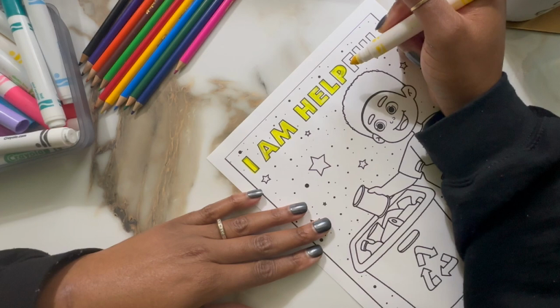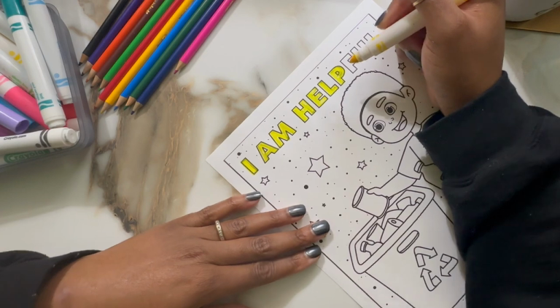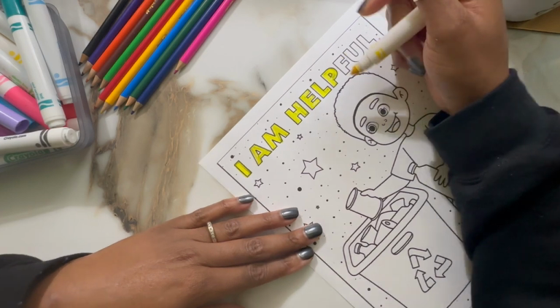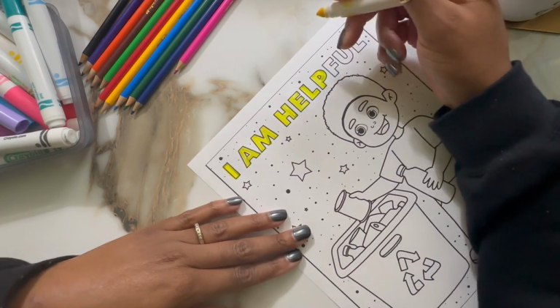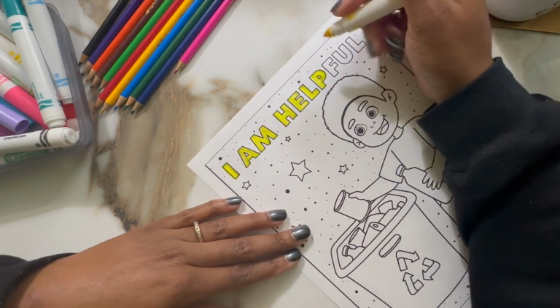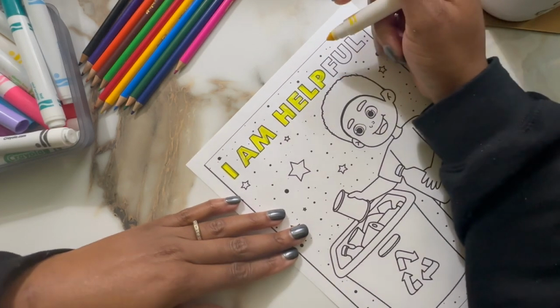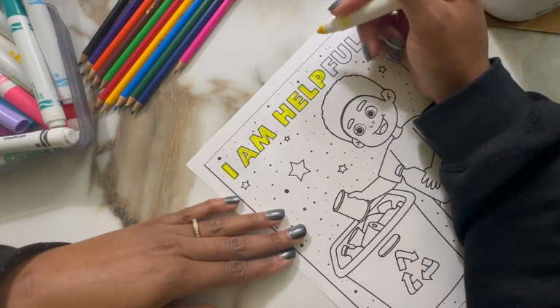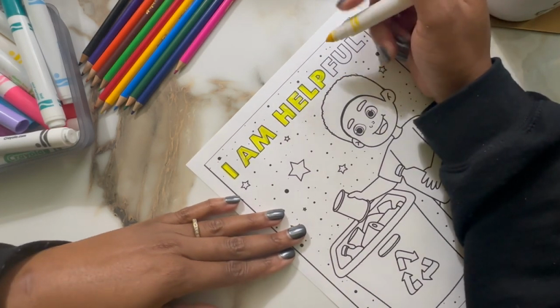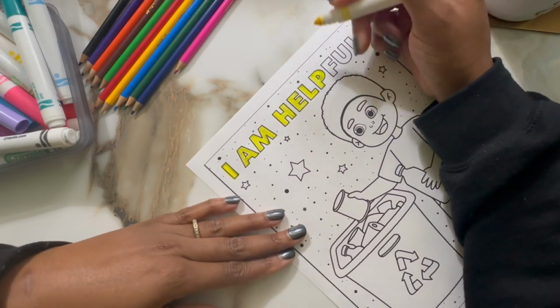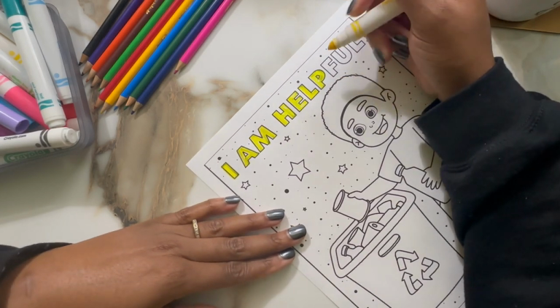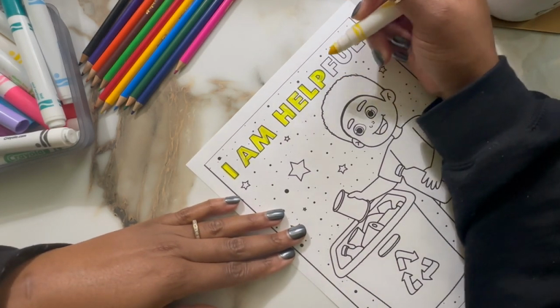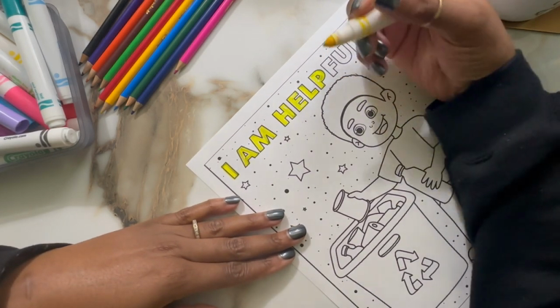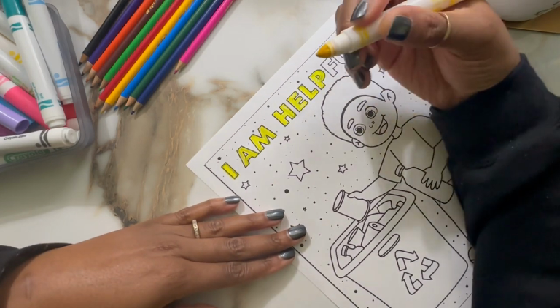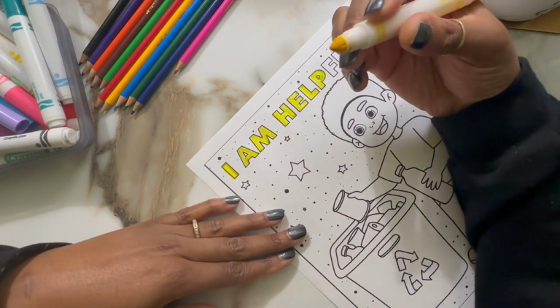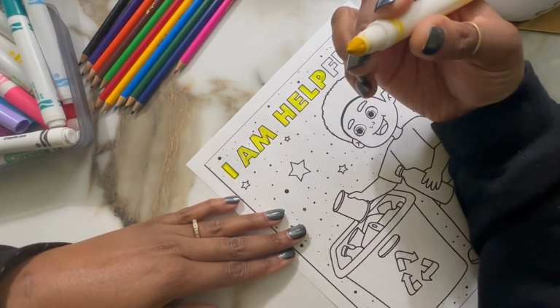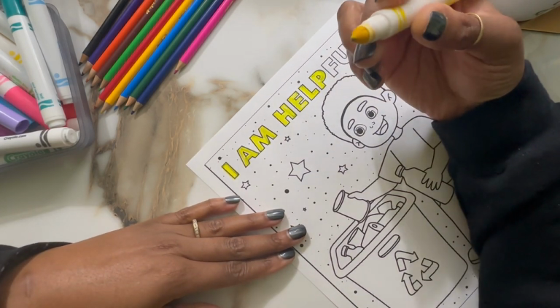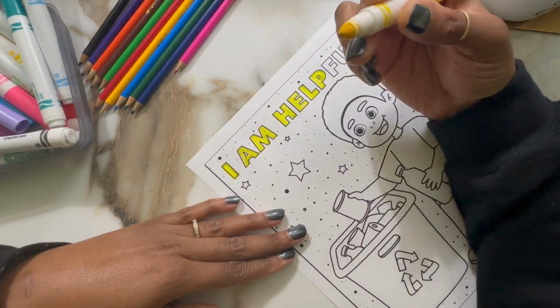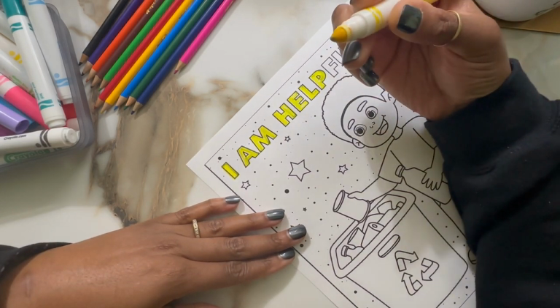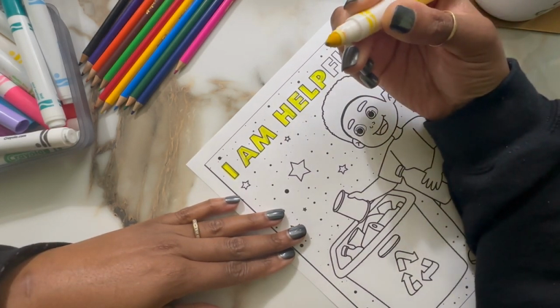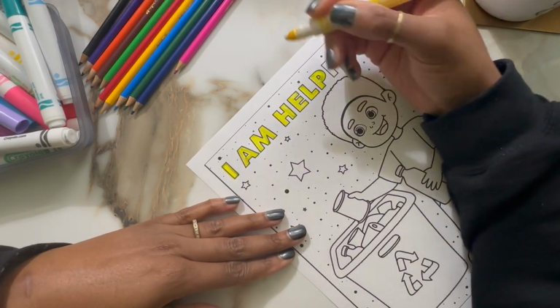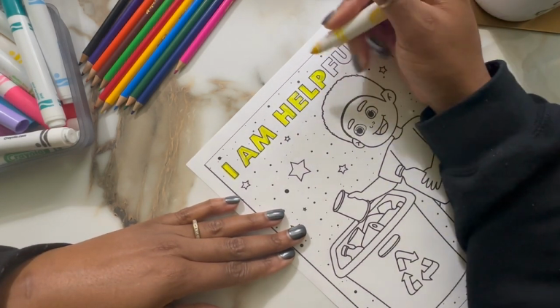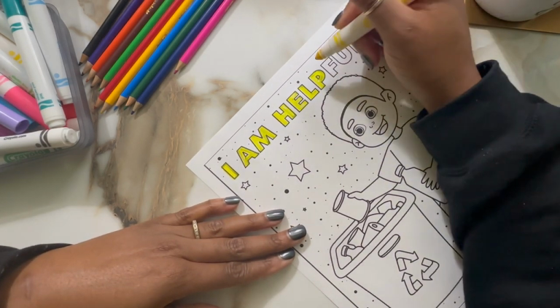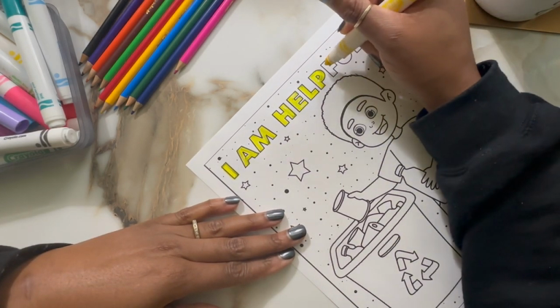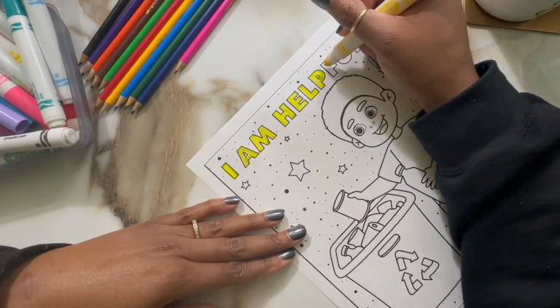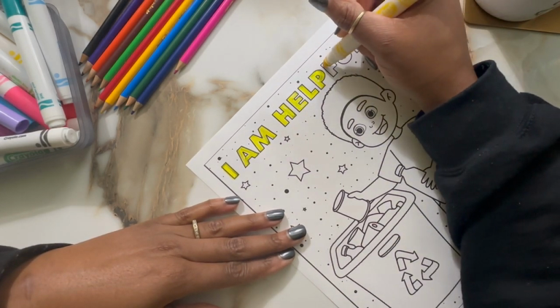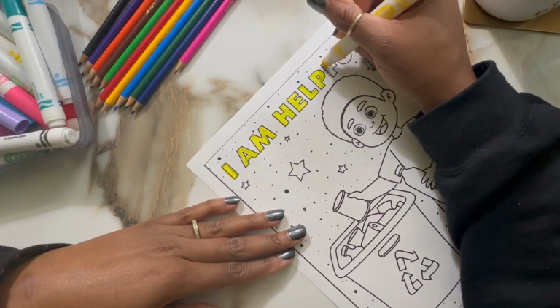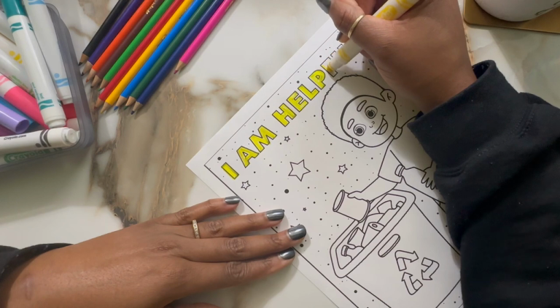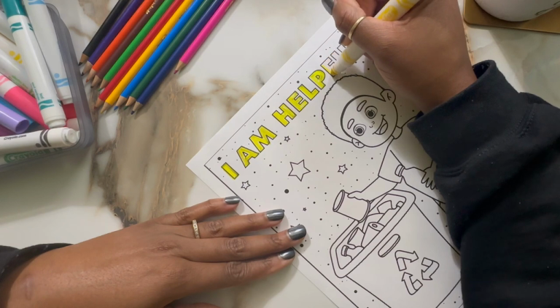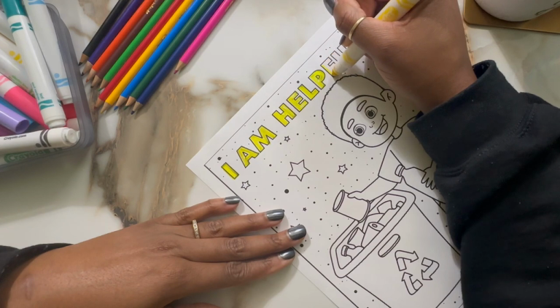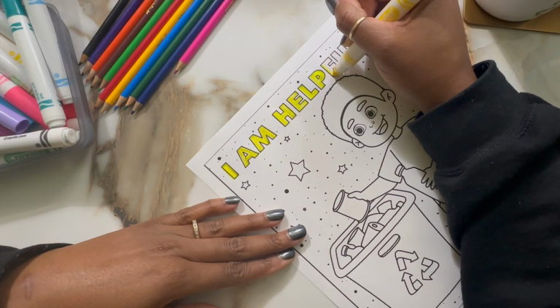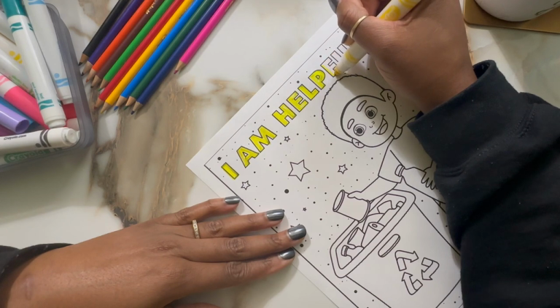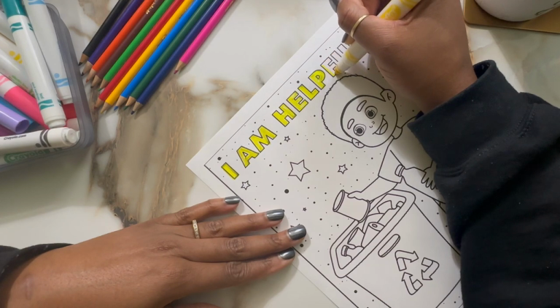You can see it a little bit. And the tip of the marker is getting all nasty as well. It stinks.